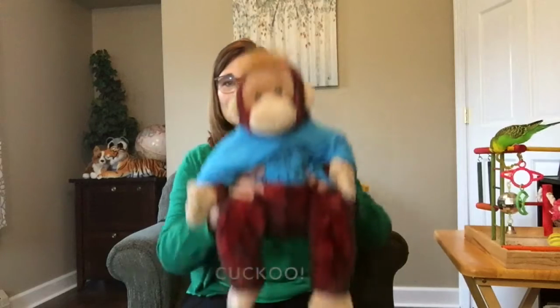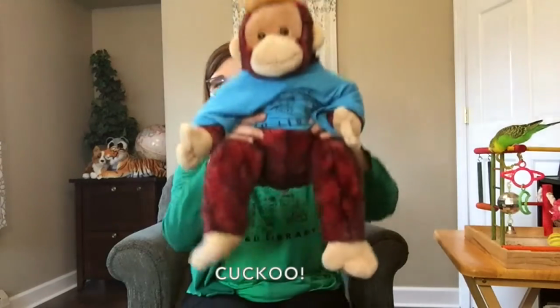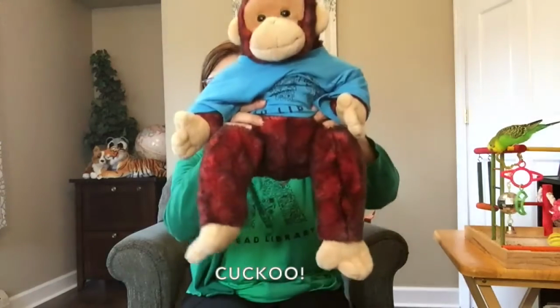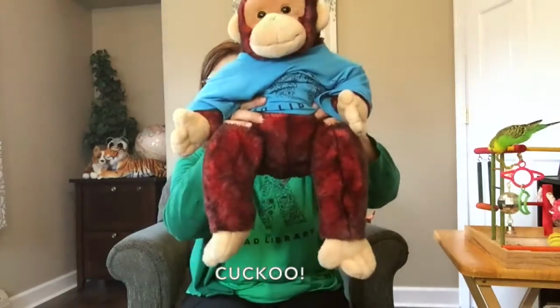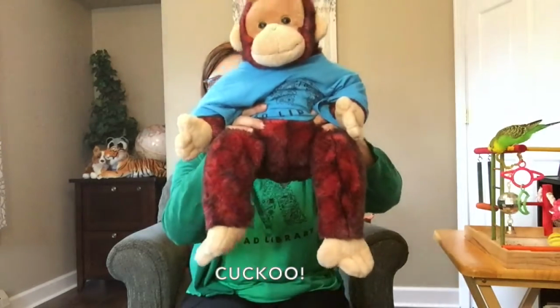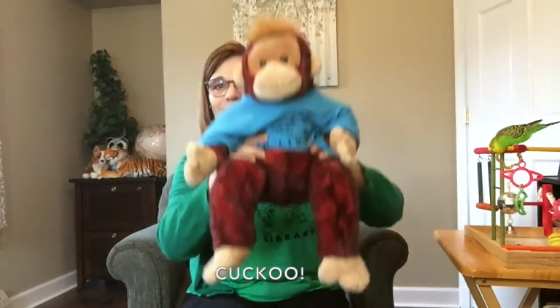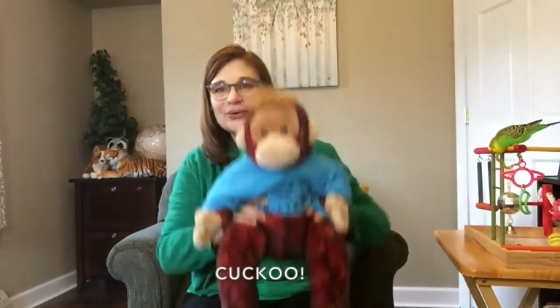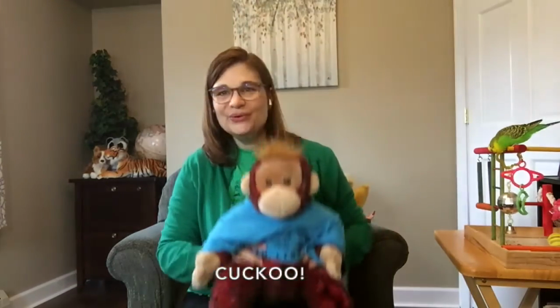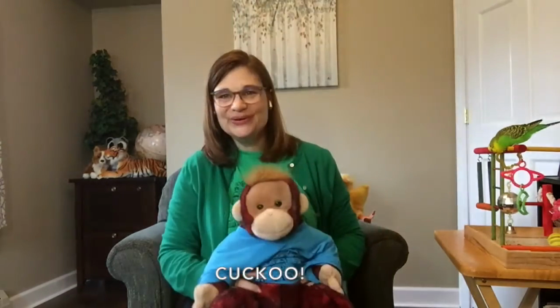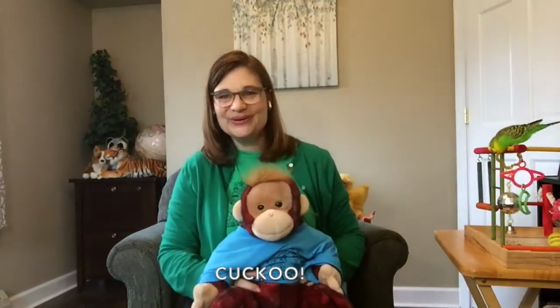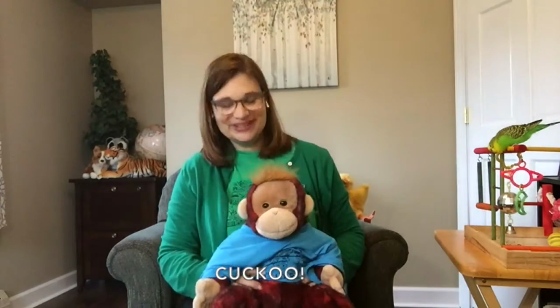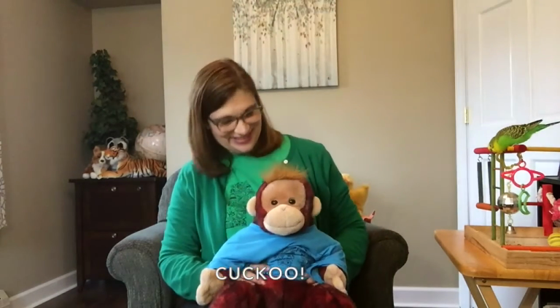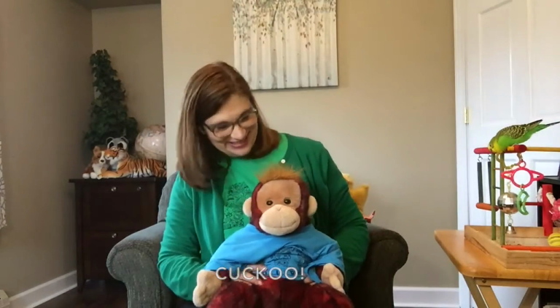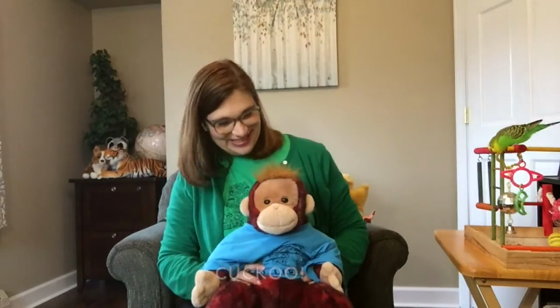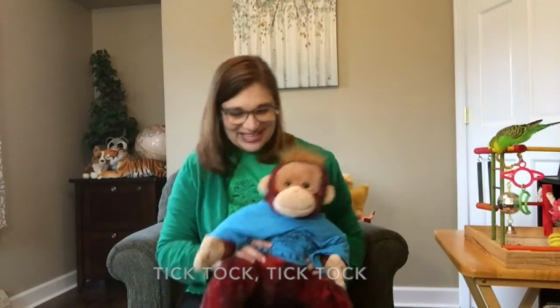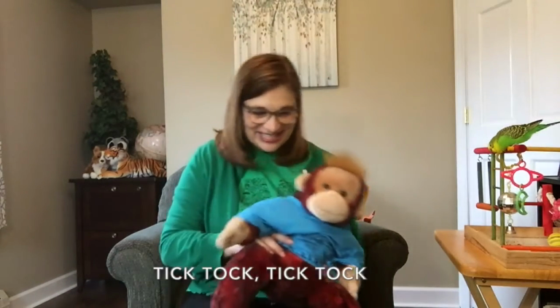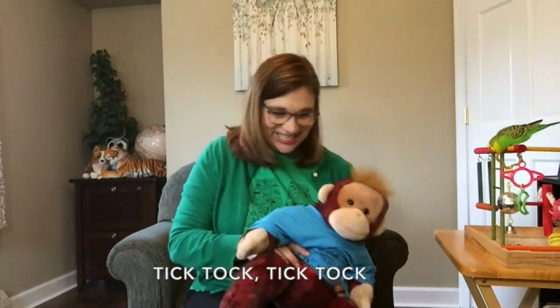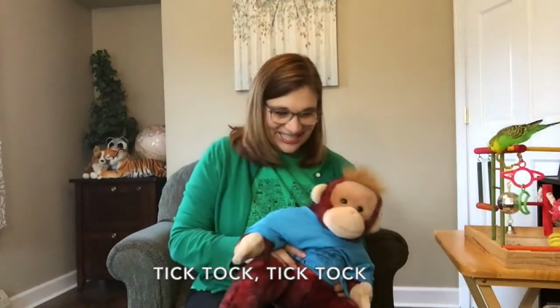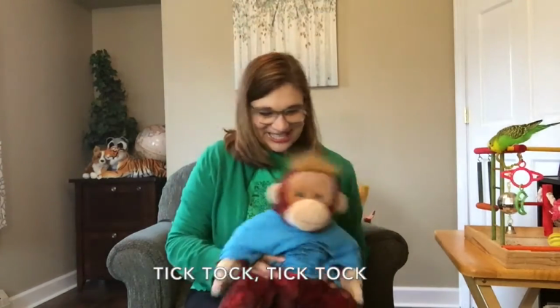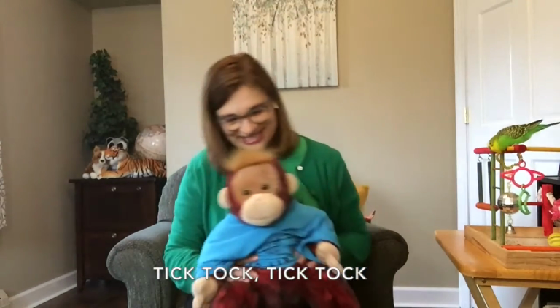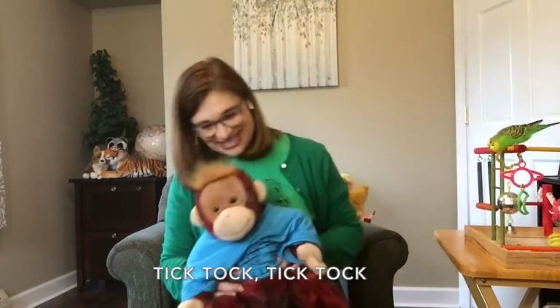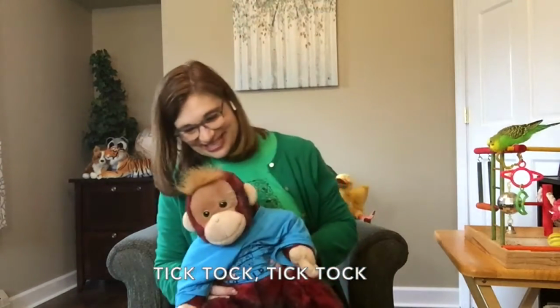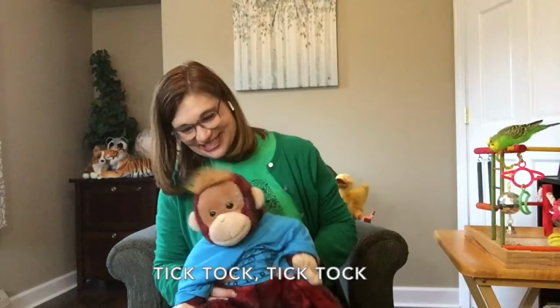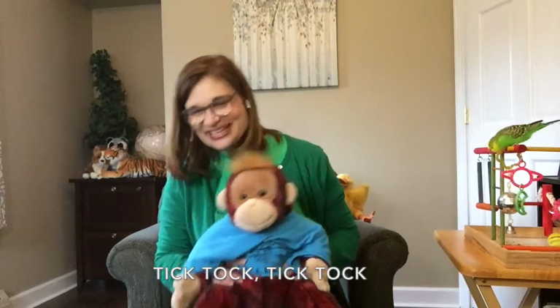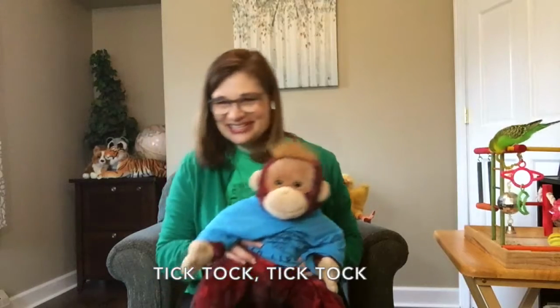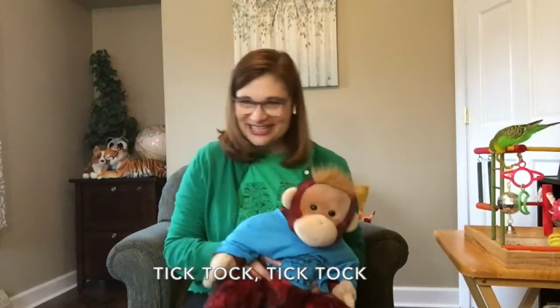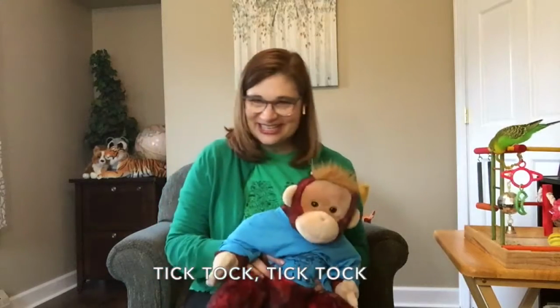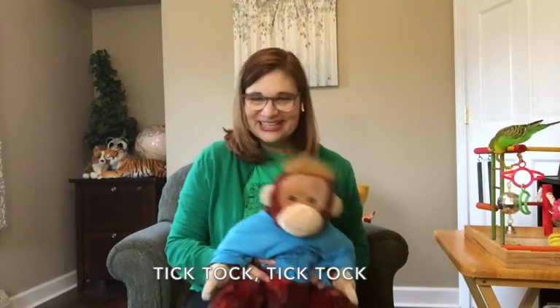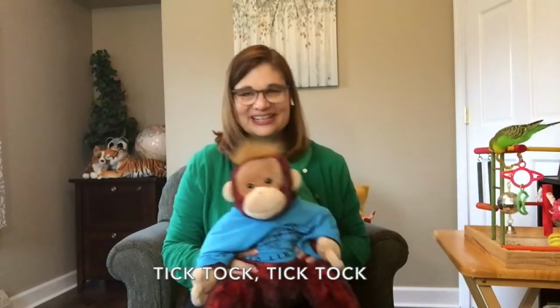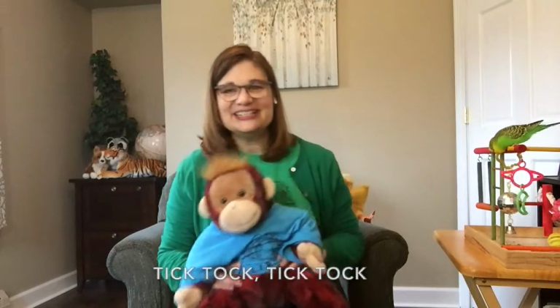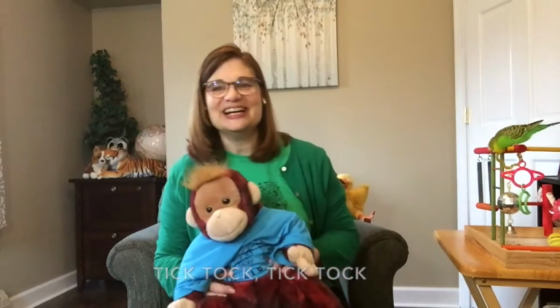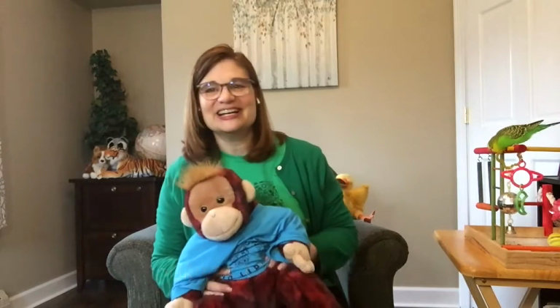Now it's chiming one o'clock. Cuckoo! Cuckoo!